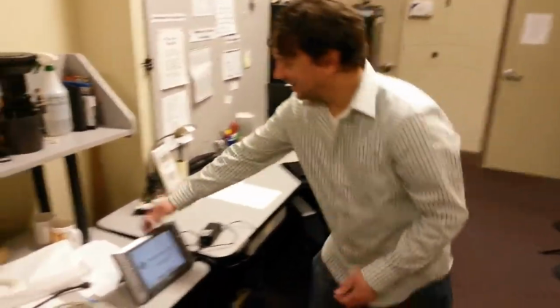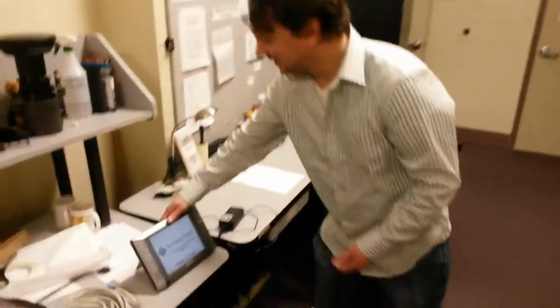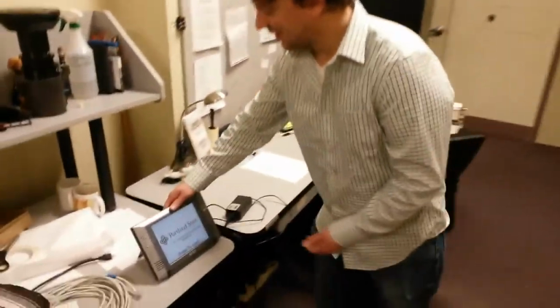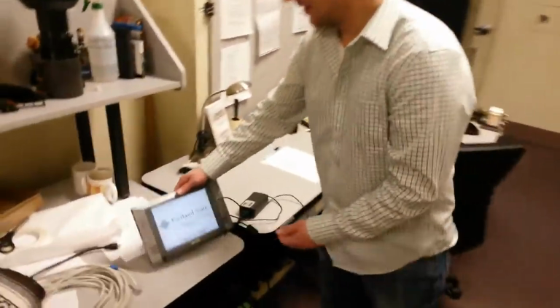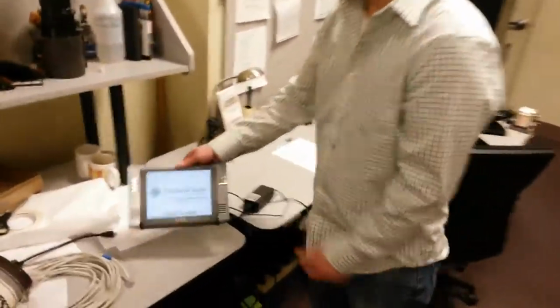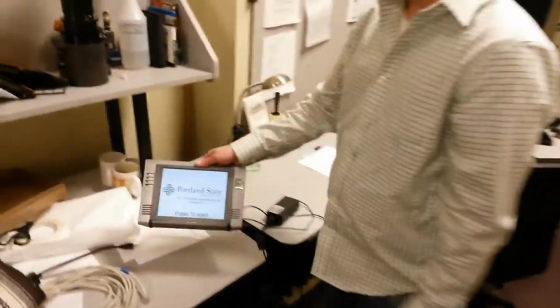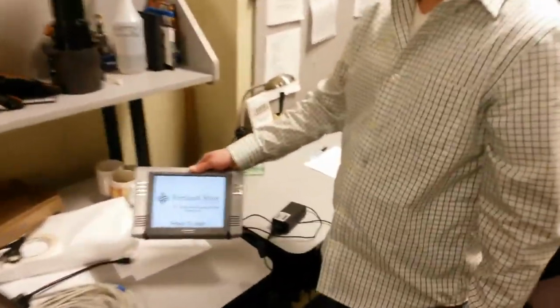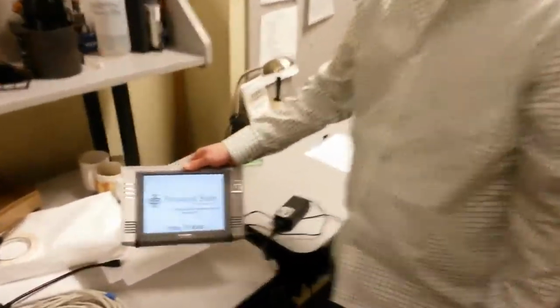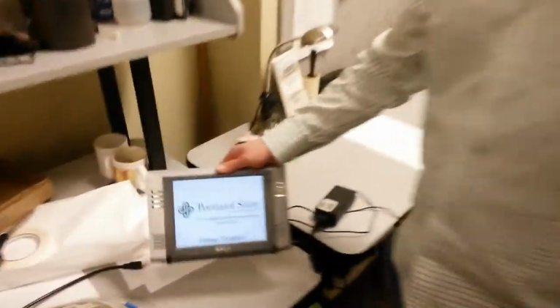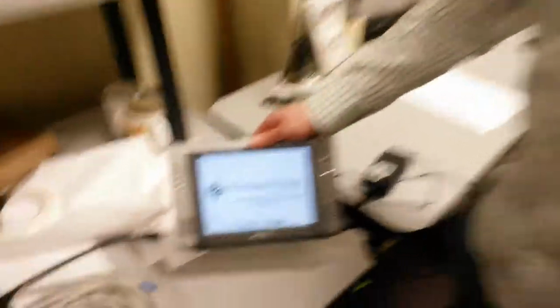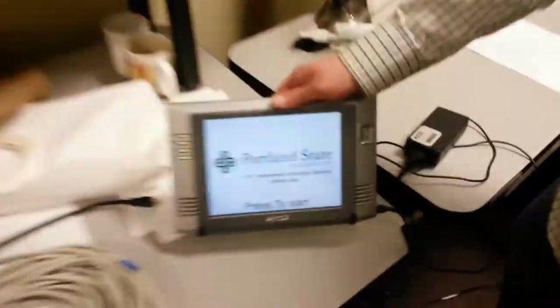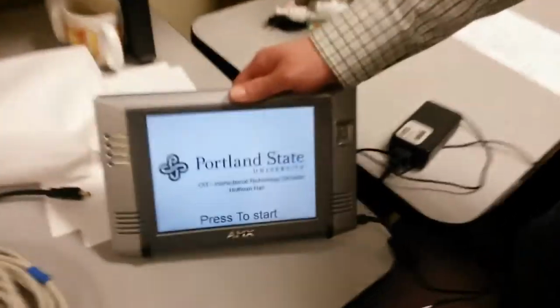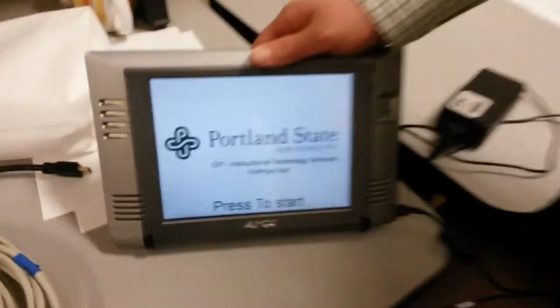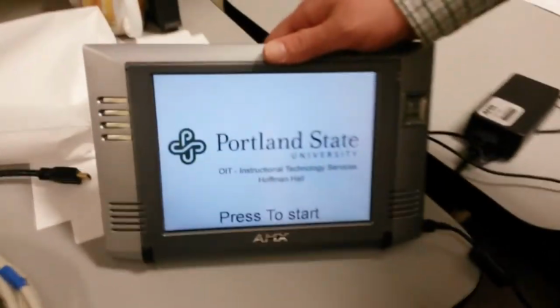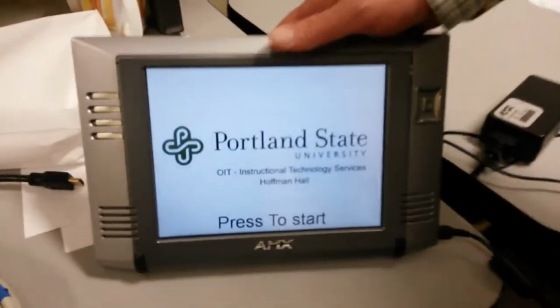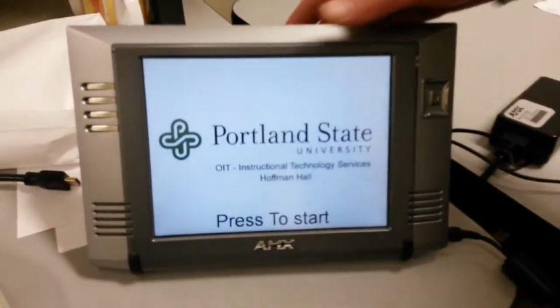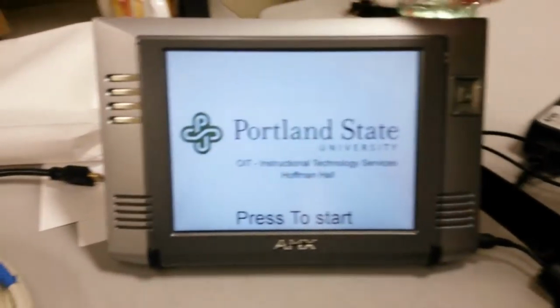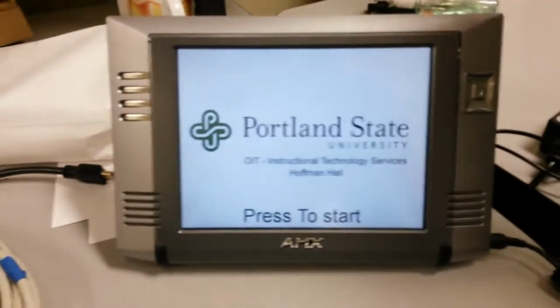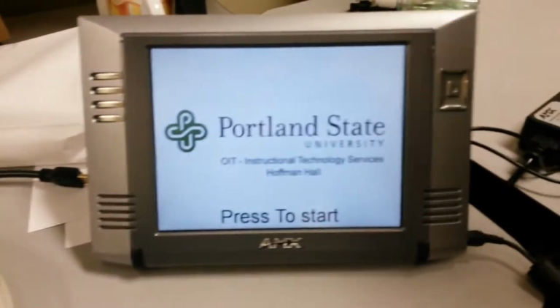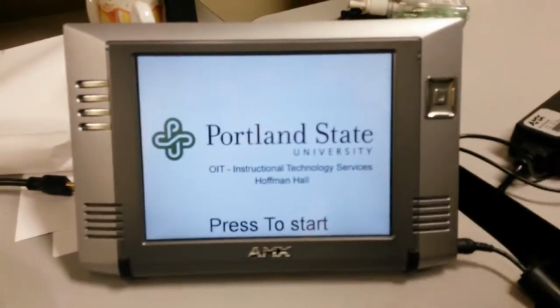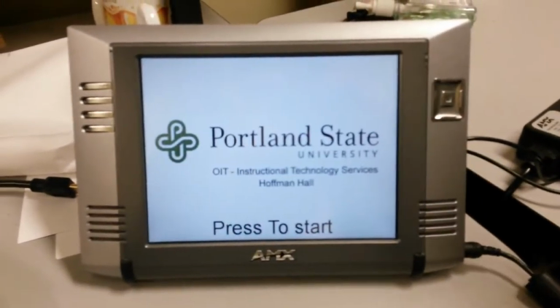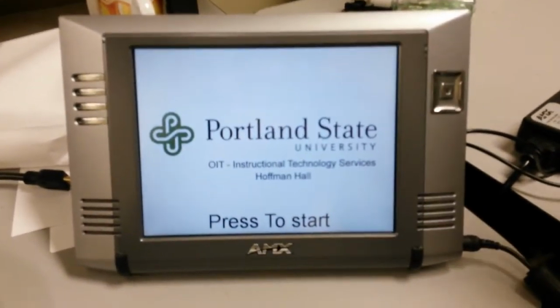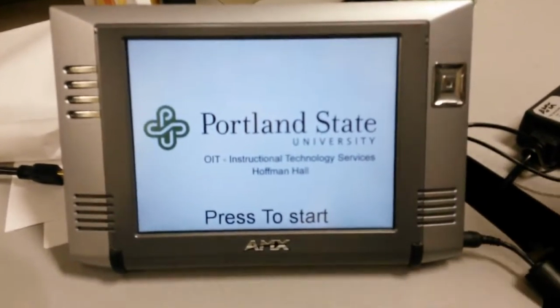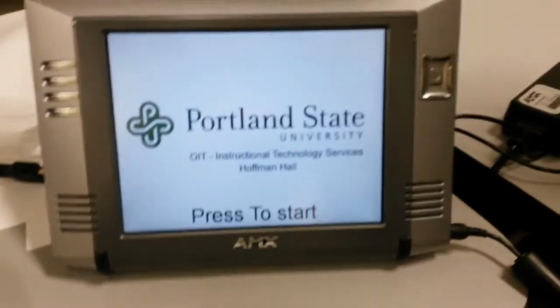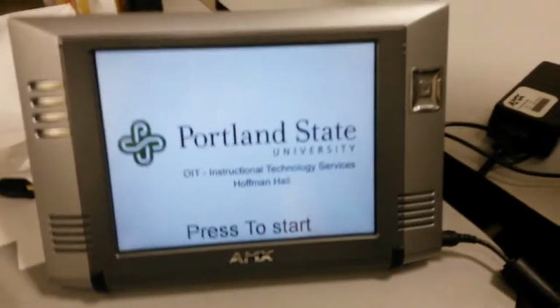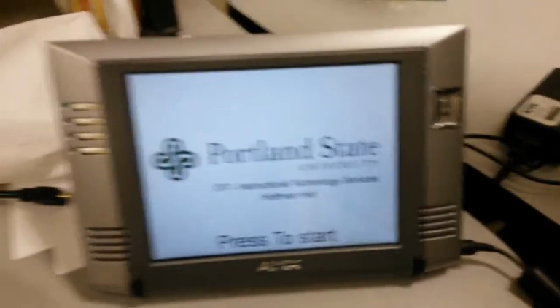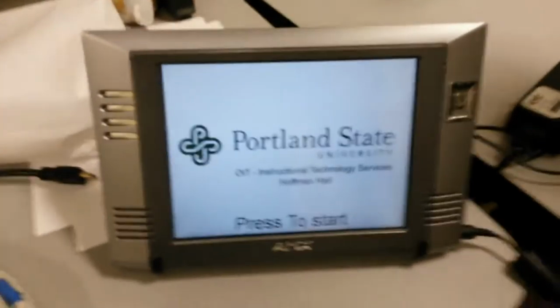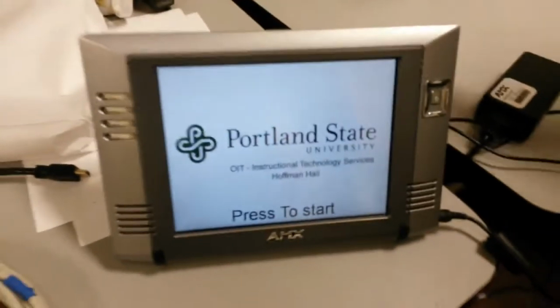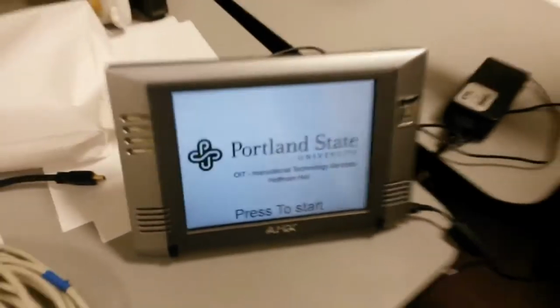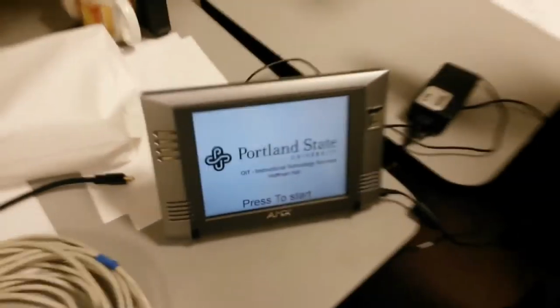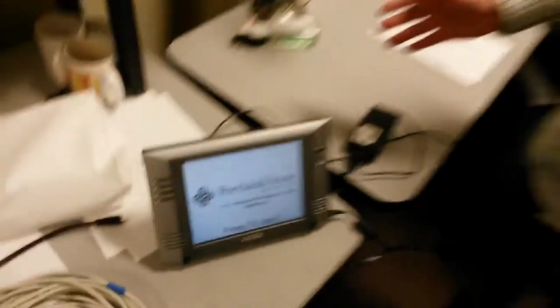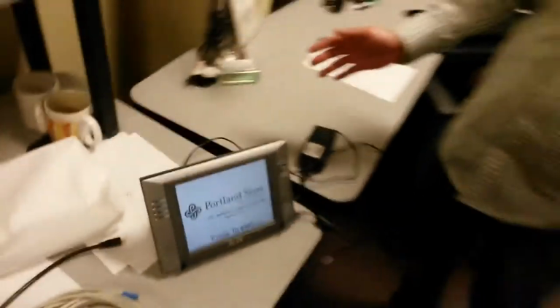This is our technician panel, the wireless. It's basically the same panel that we have up there, but with a few more functions.